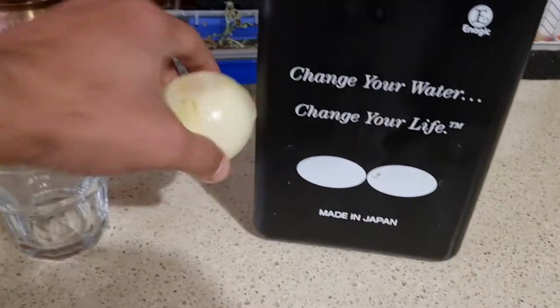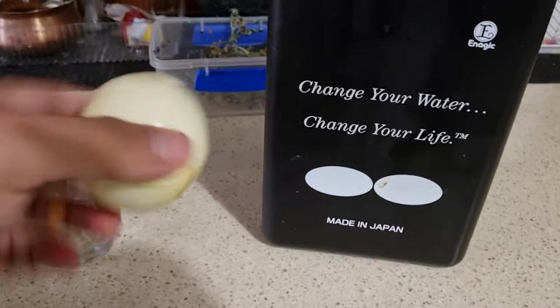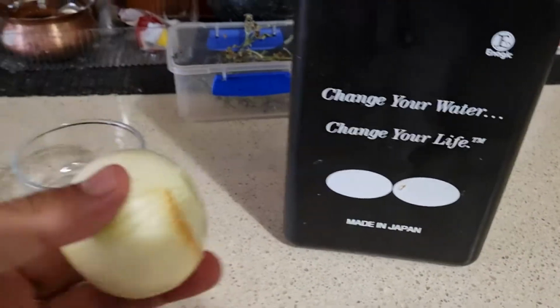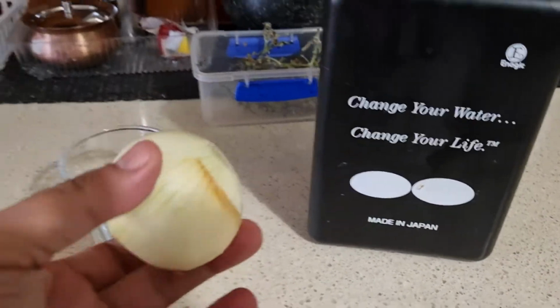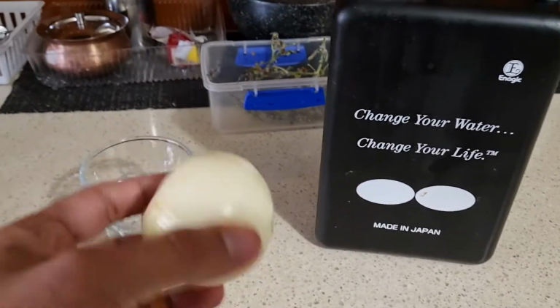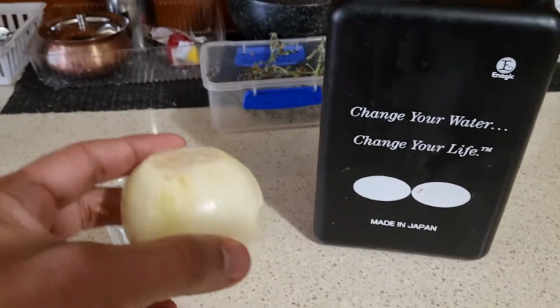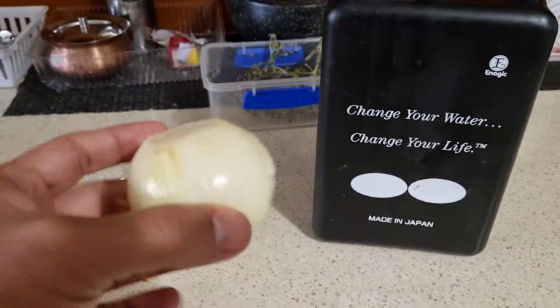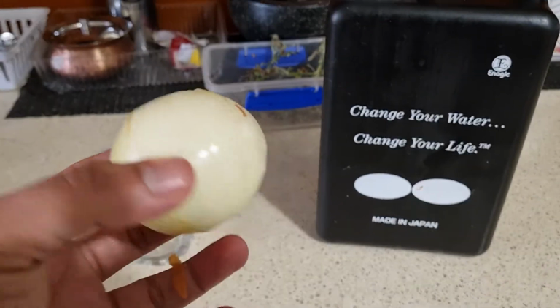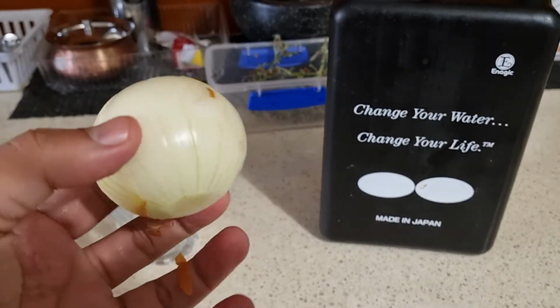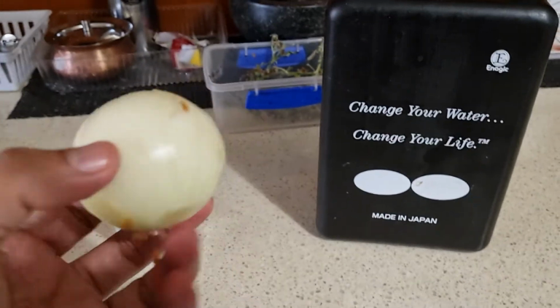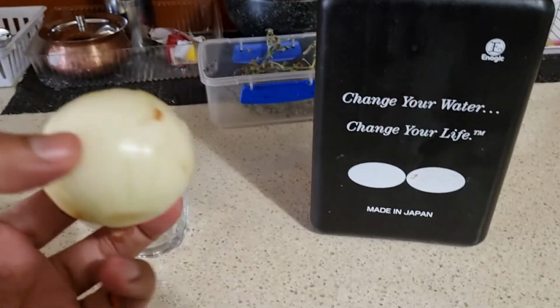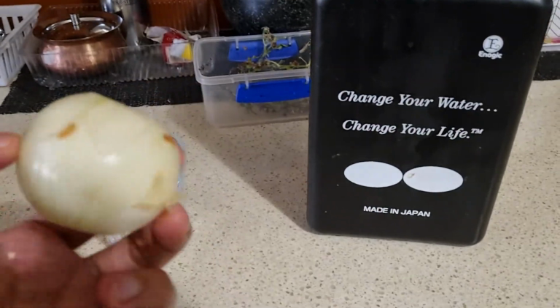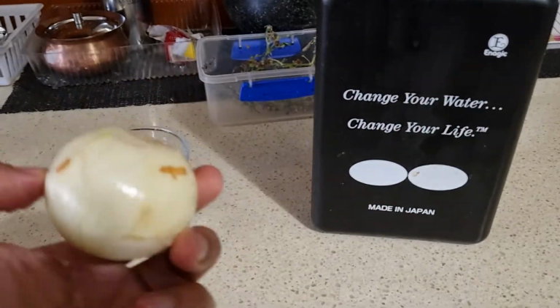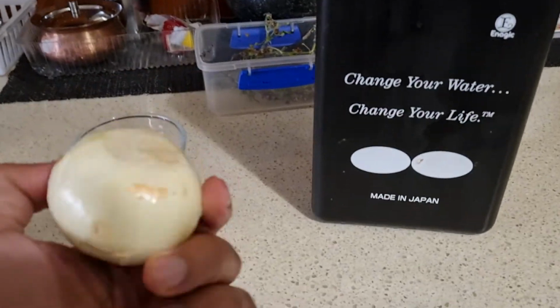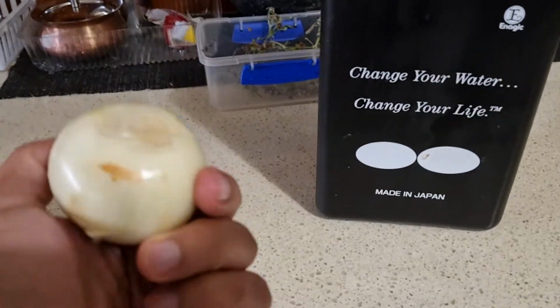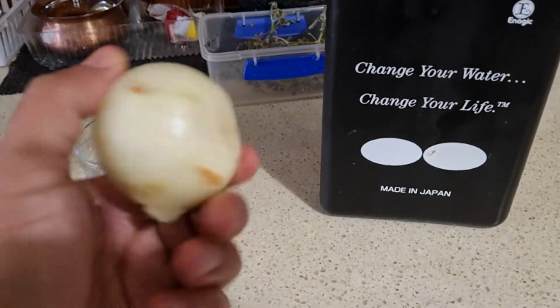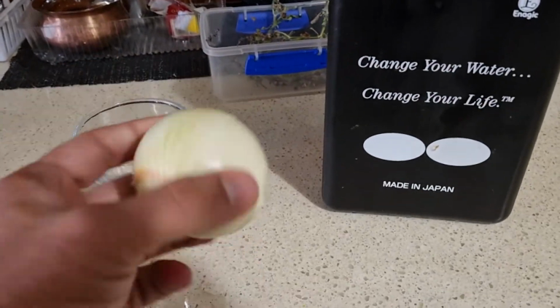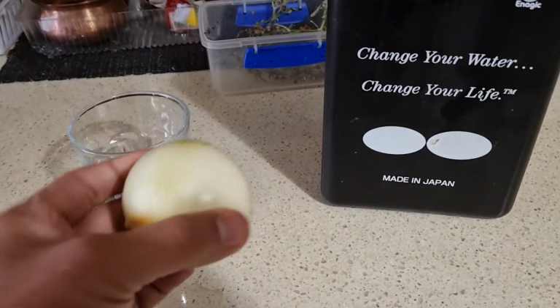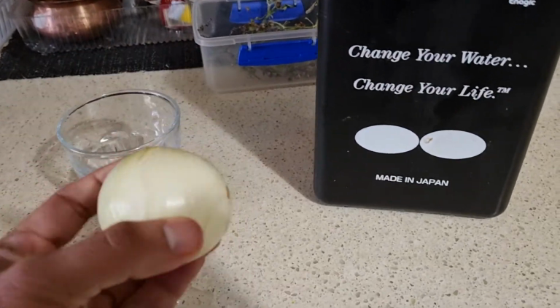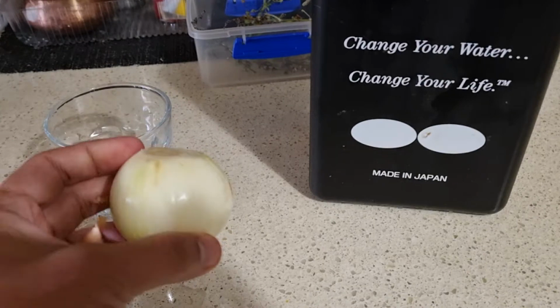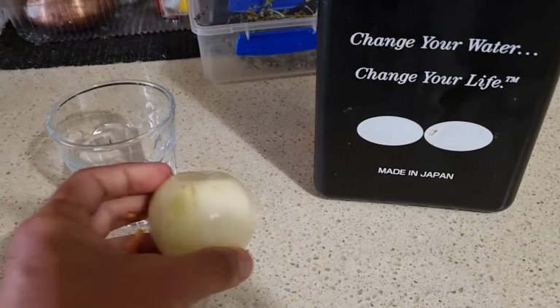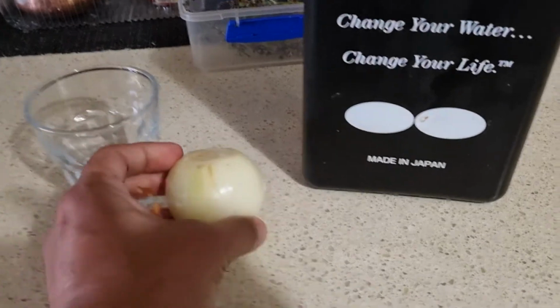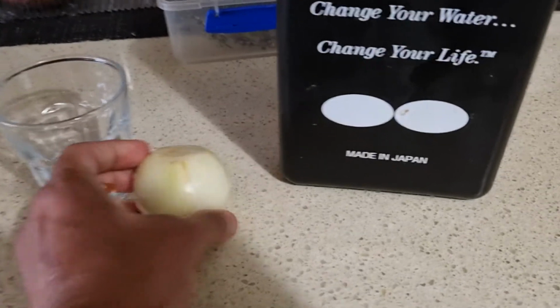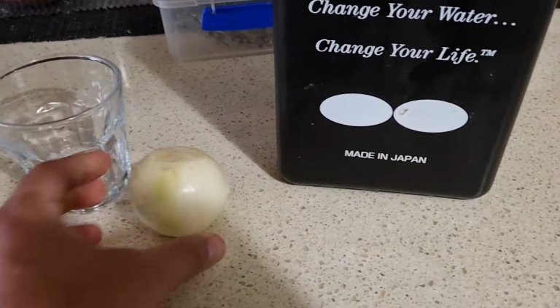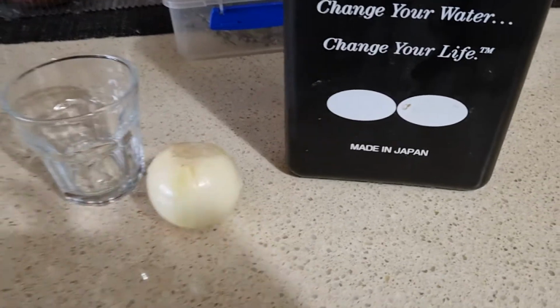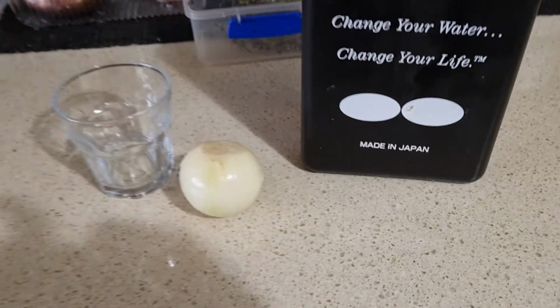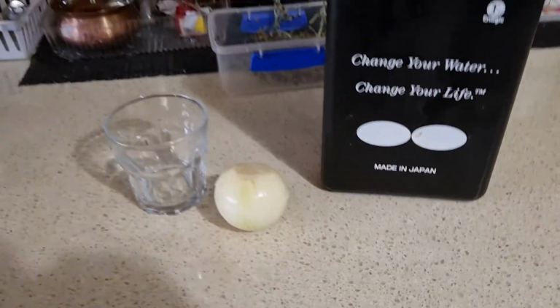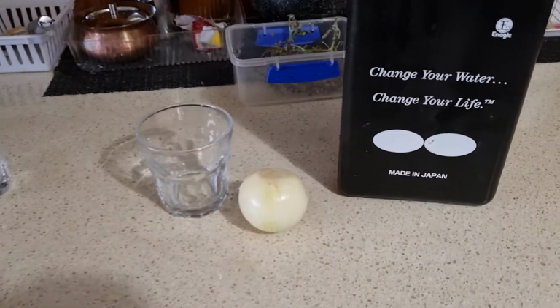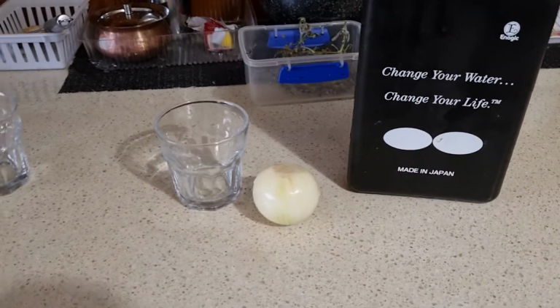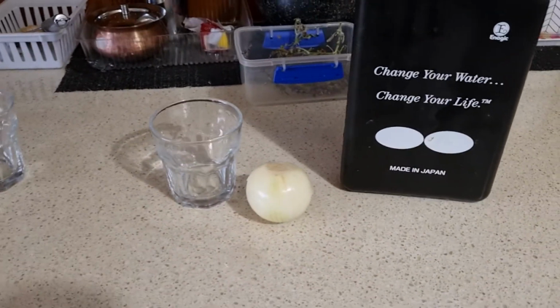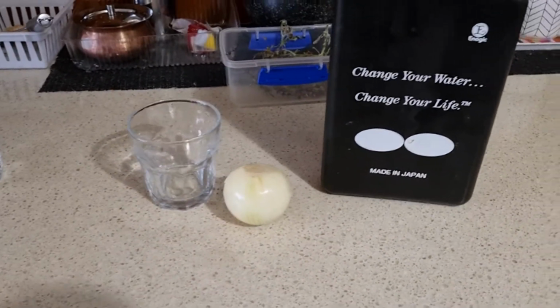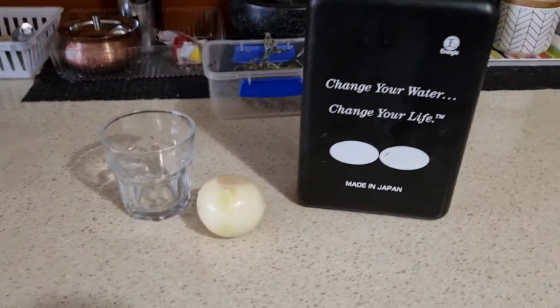Your onions are used in most of your cooking, right? So what do we do? We basically peel the onions and use them straight into your cooking.